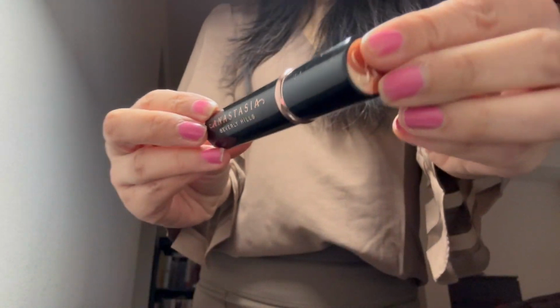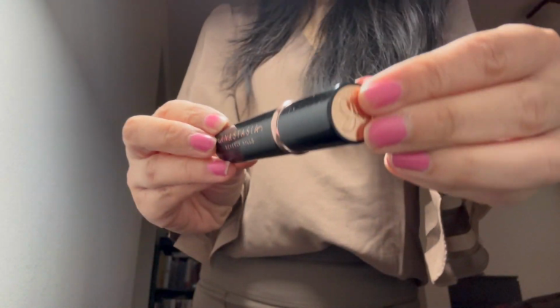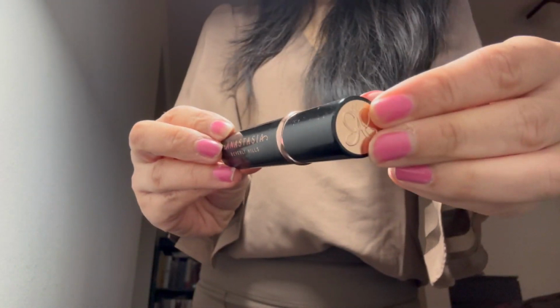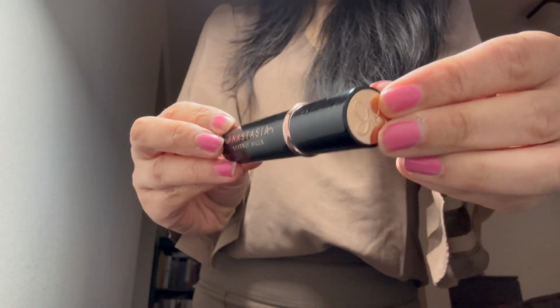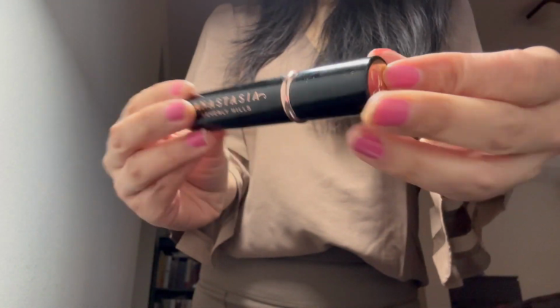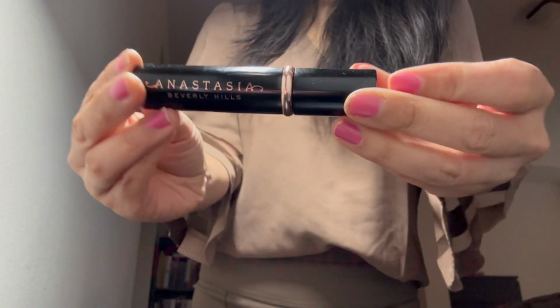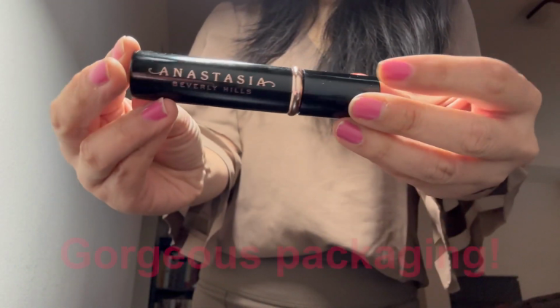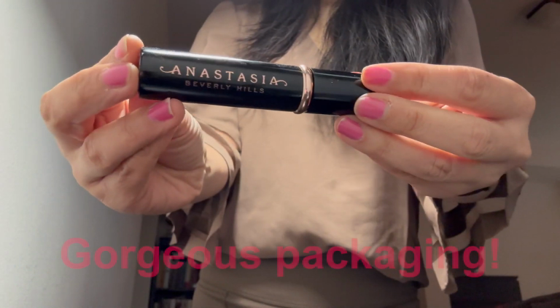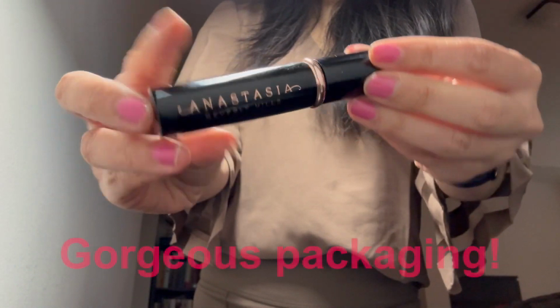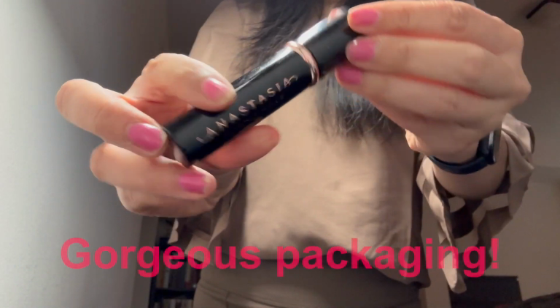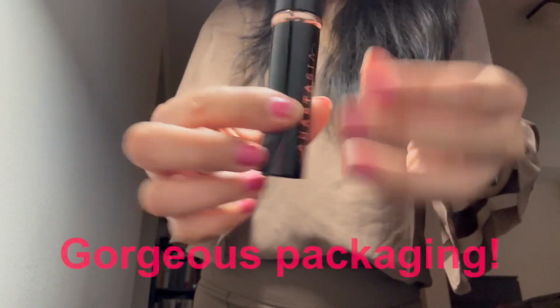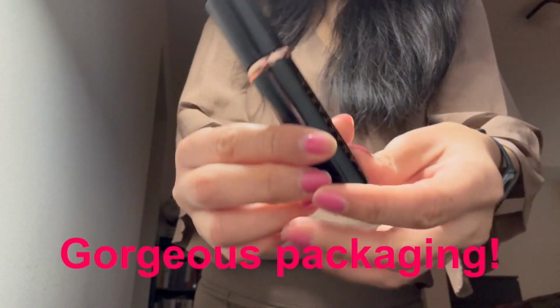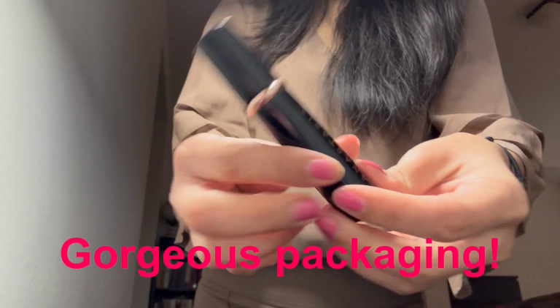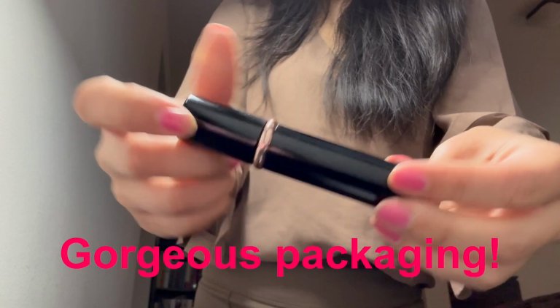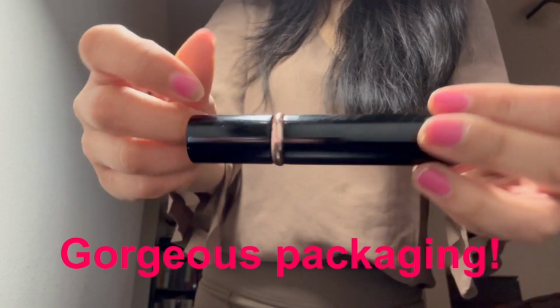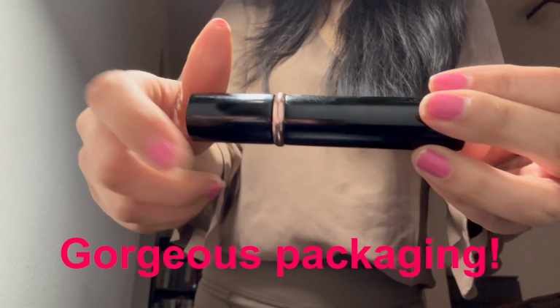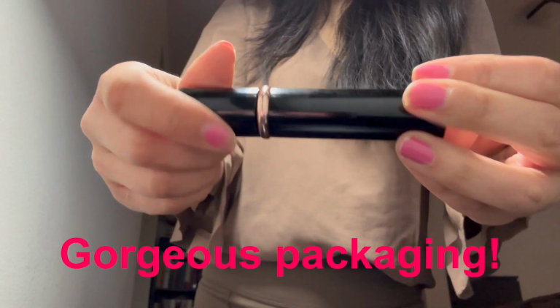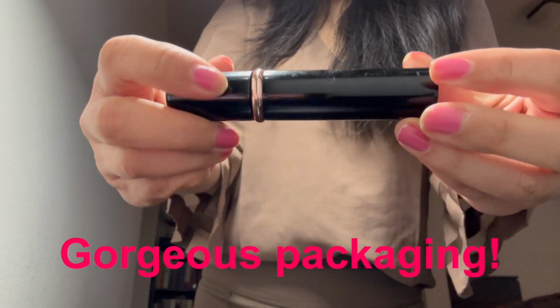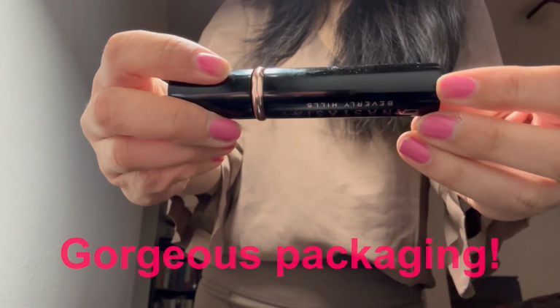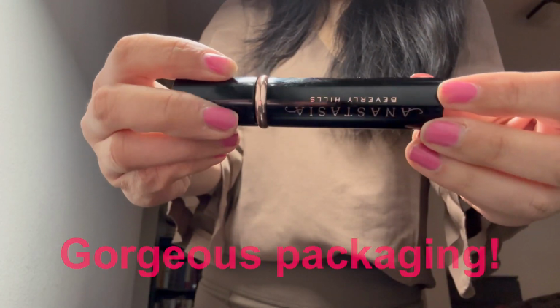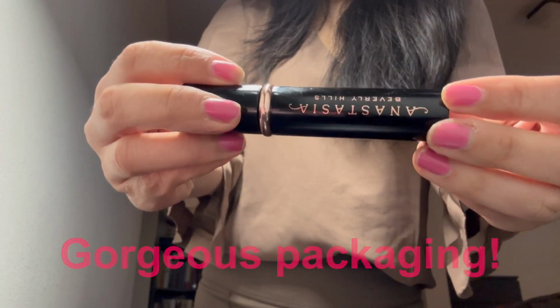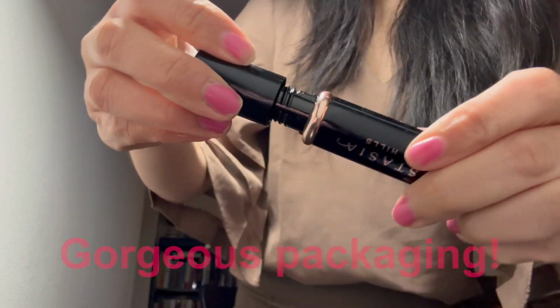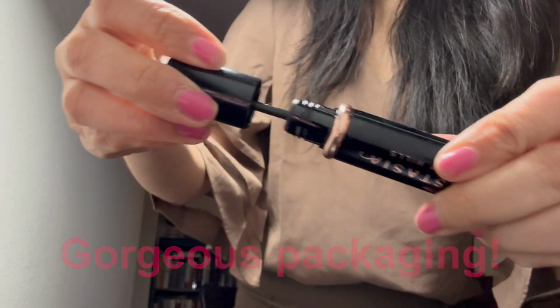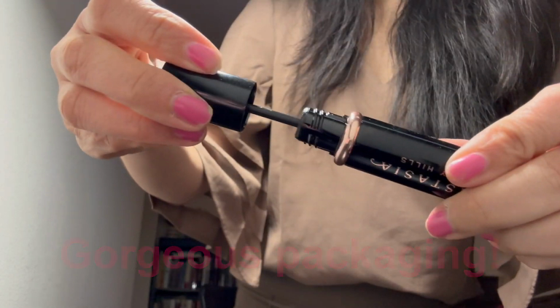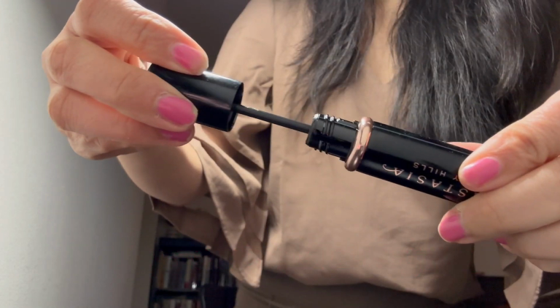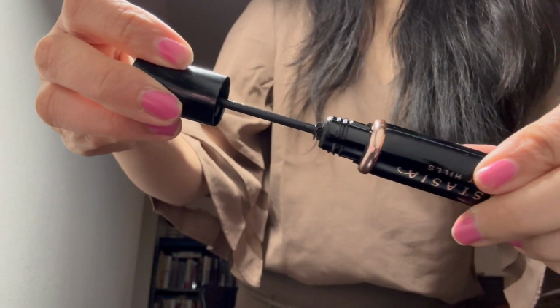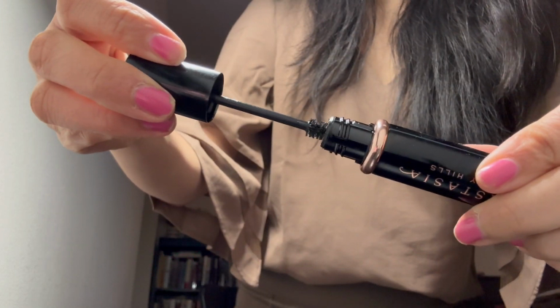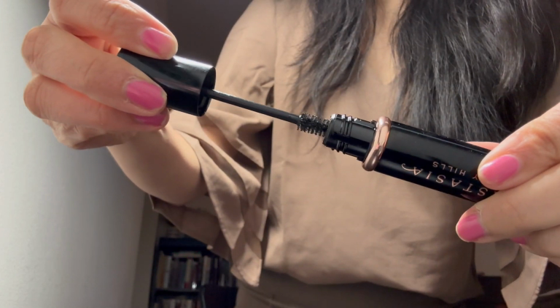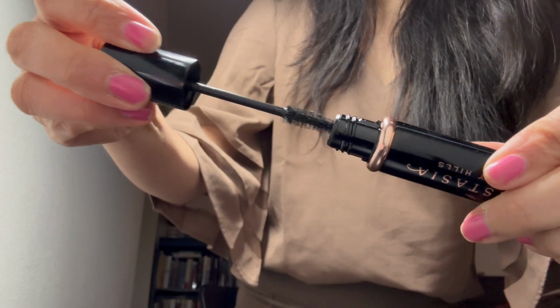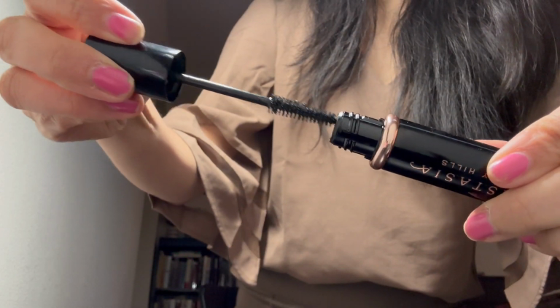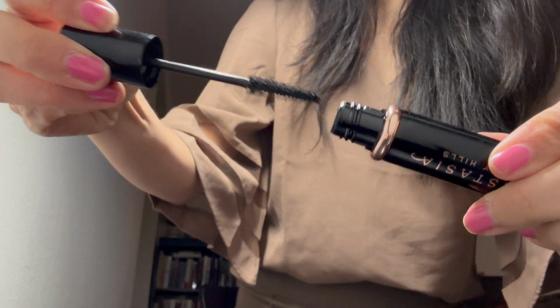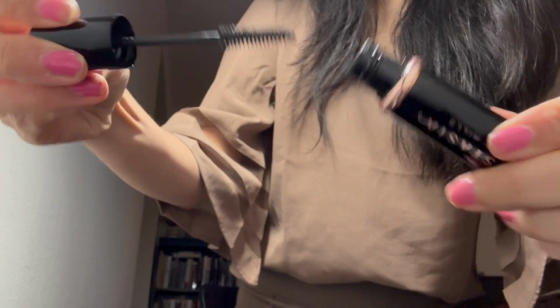First, the packaging is gorgeous. It's also simple and carries good branding.